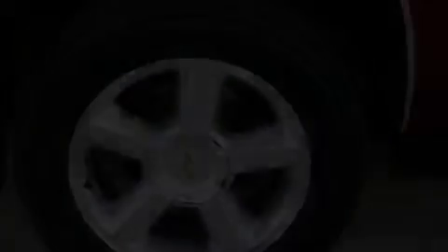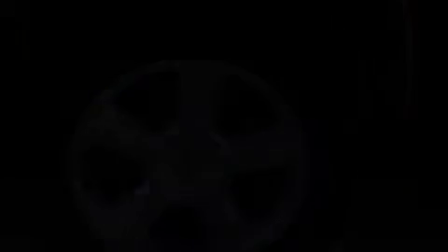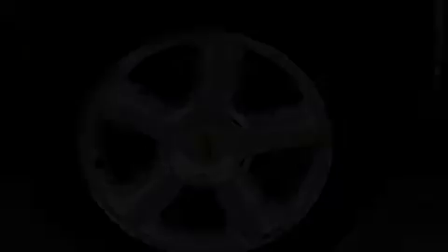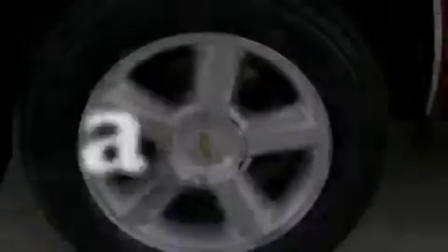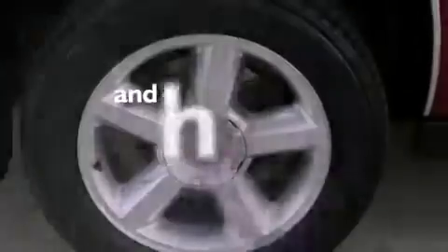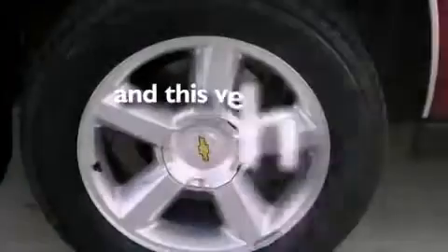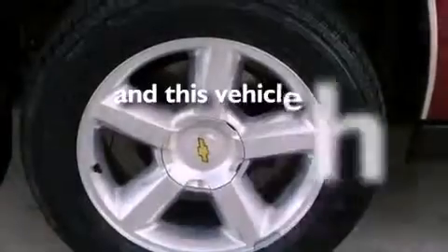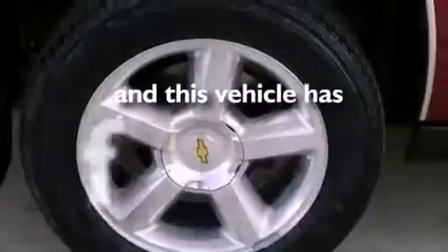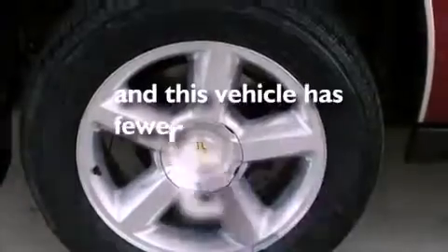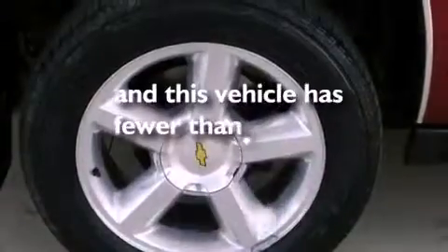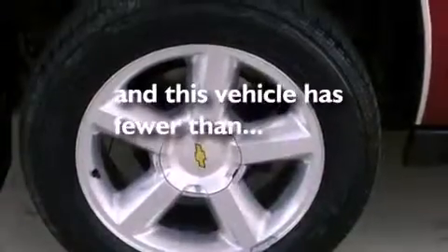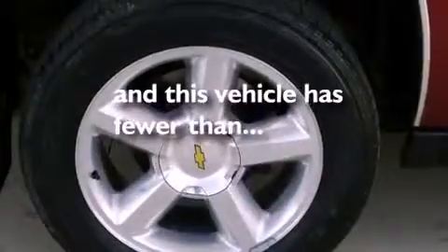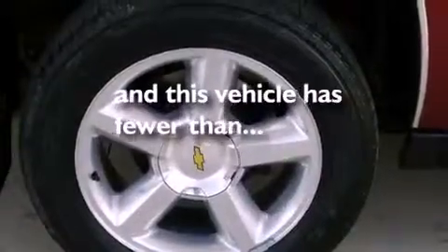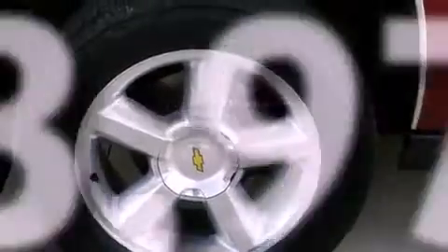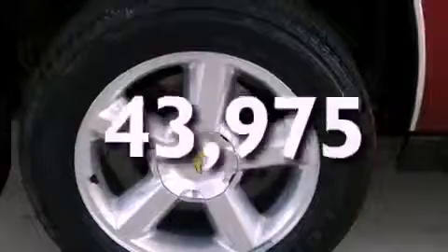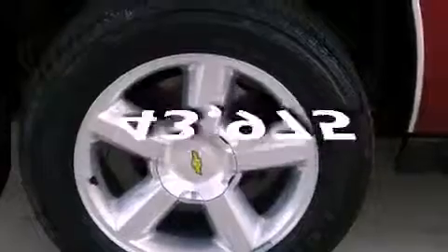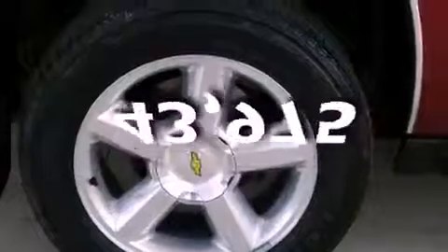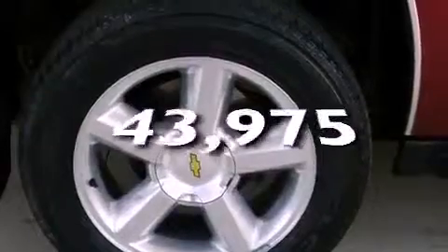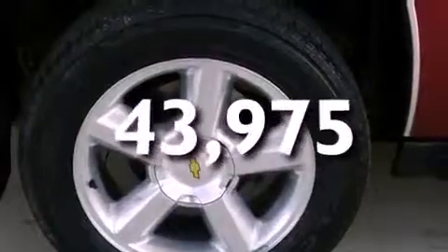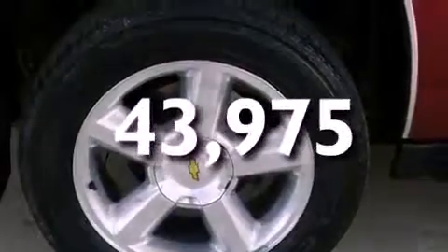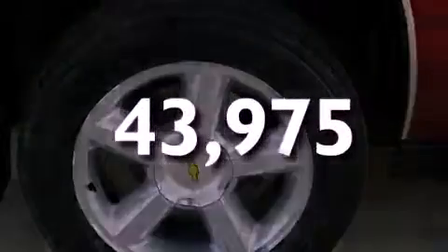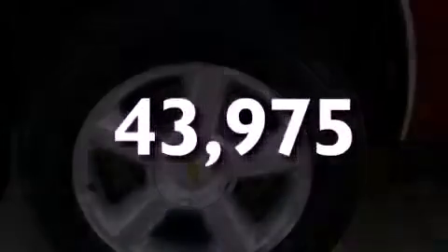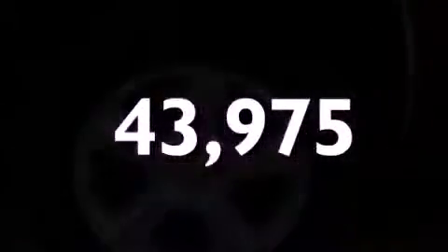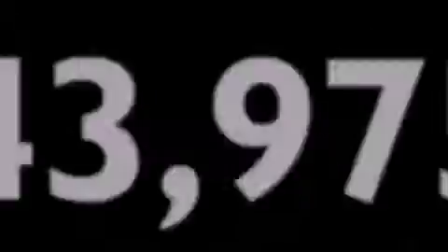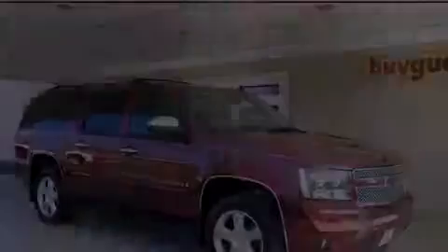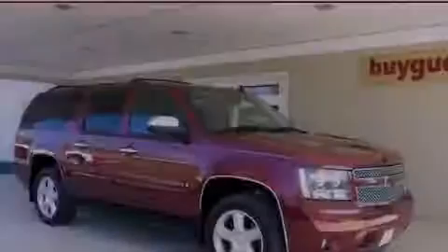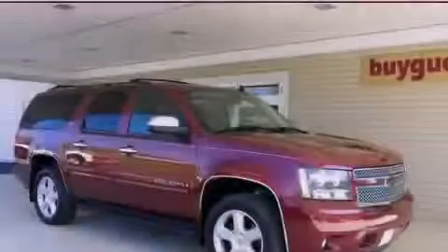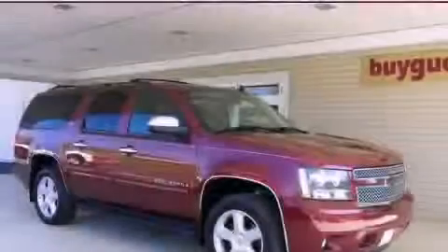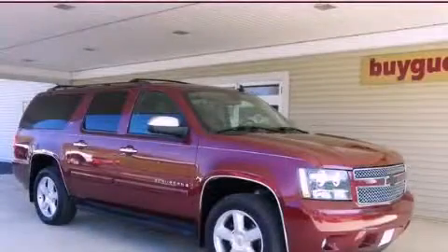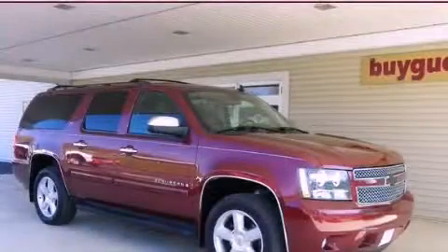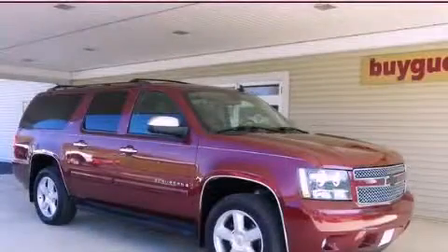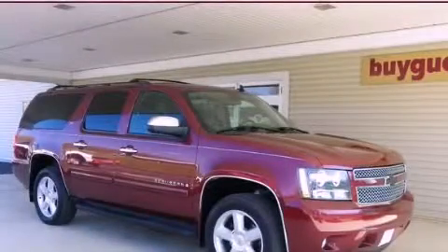And this vehicle has fewer than 44,000 miles on the odometer. Call or visit us right now and arrange your test drive today.